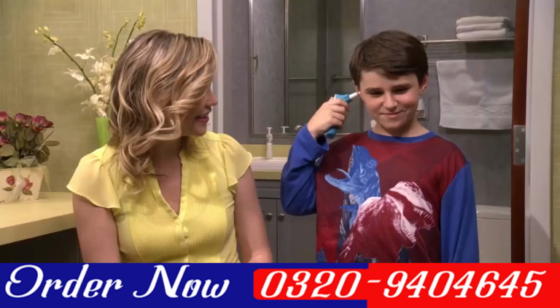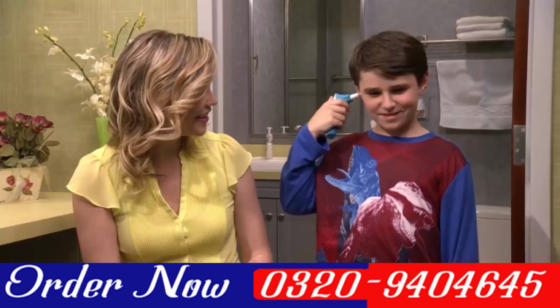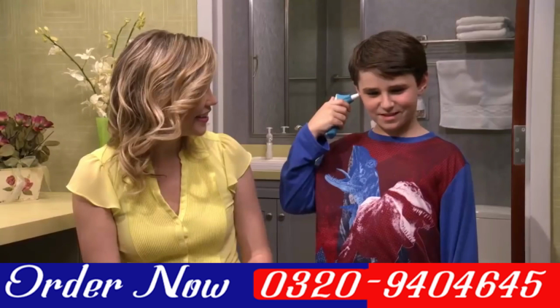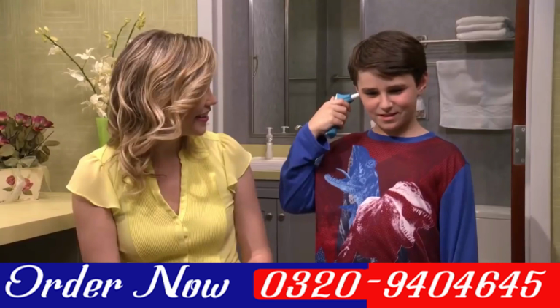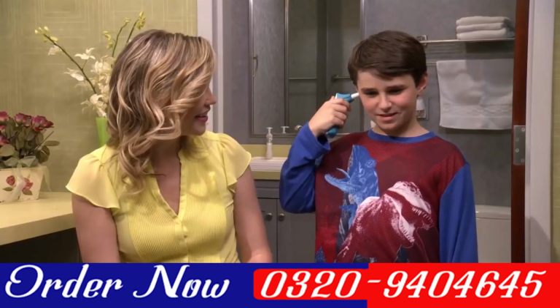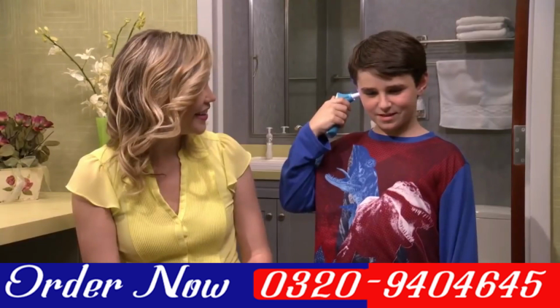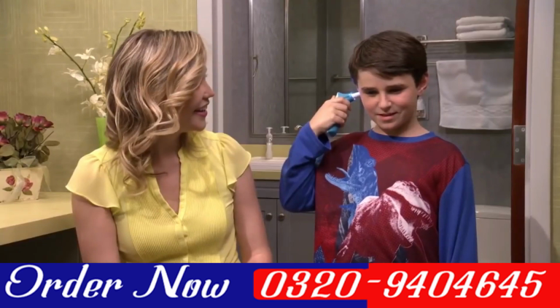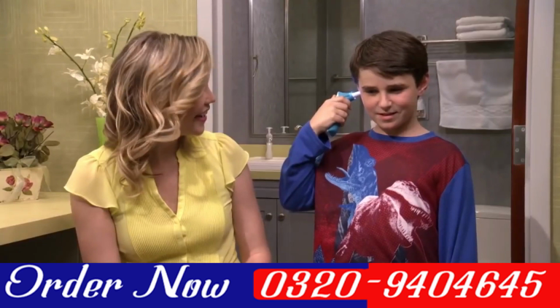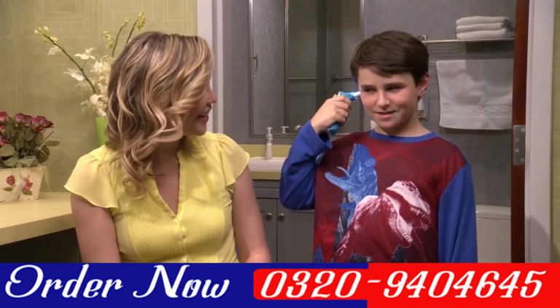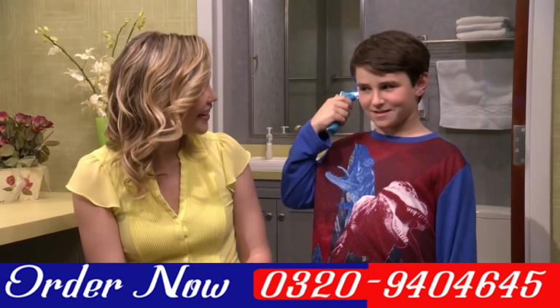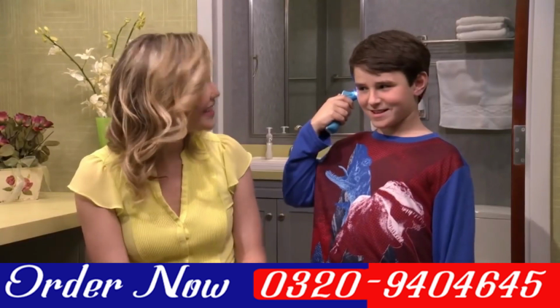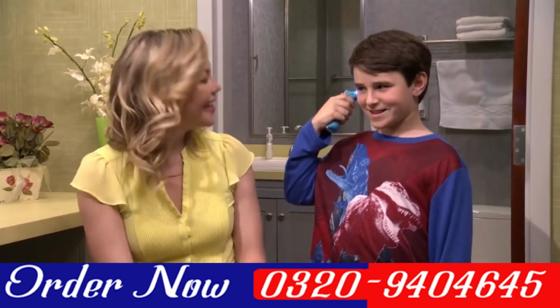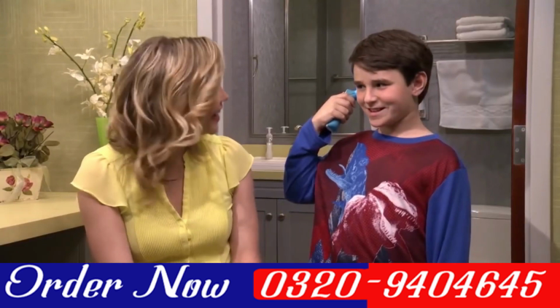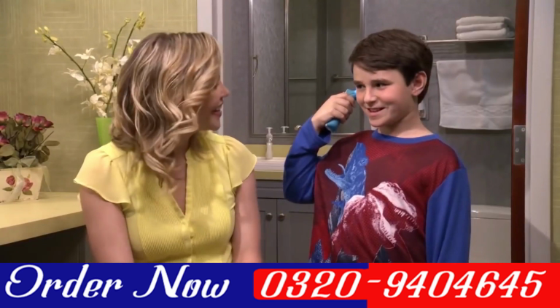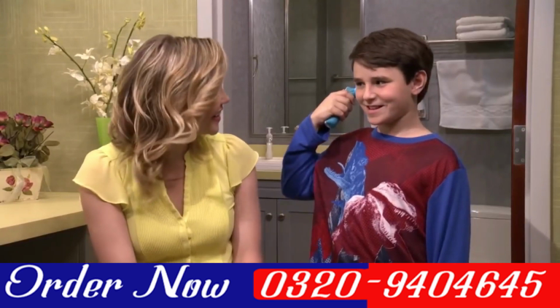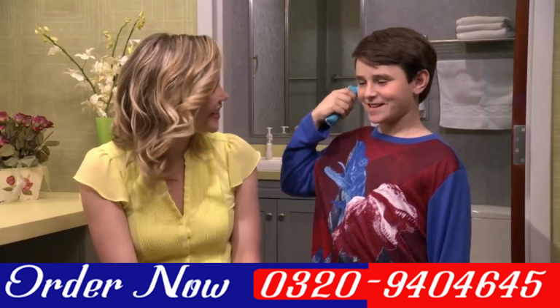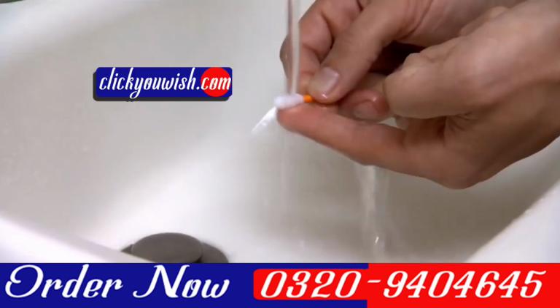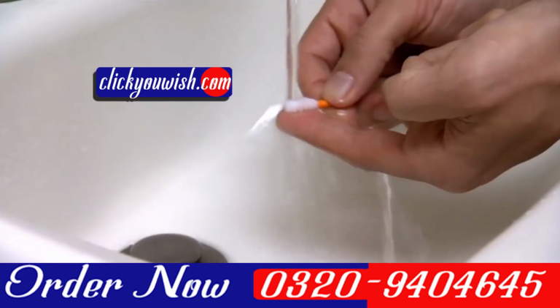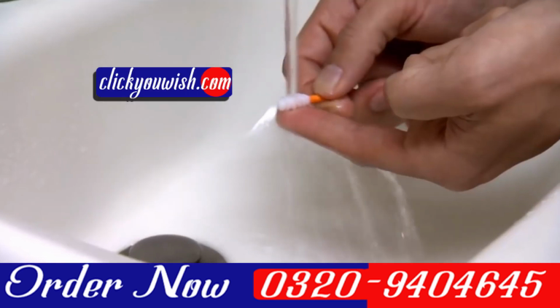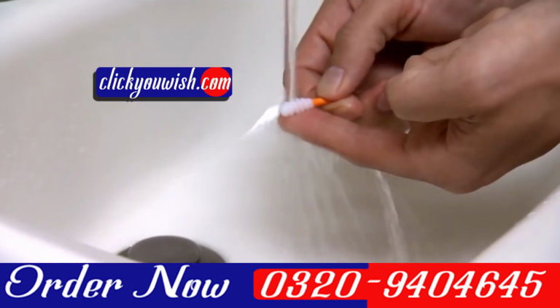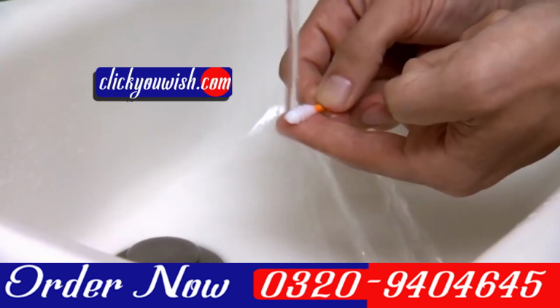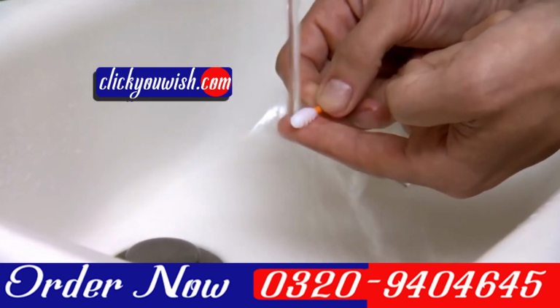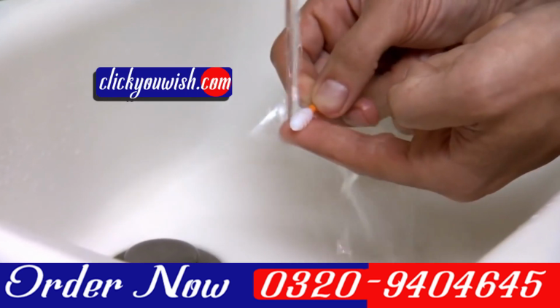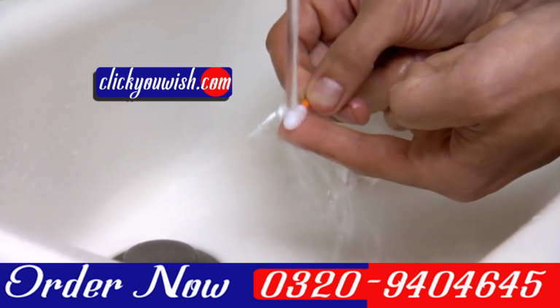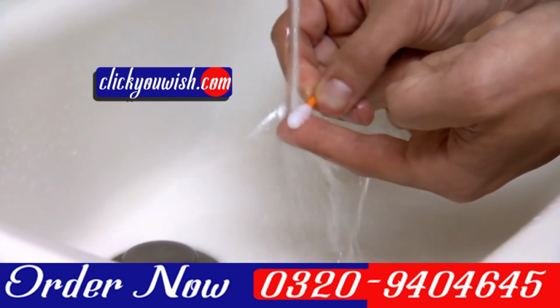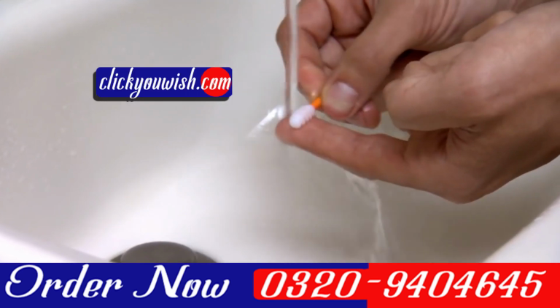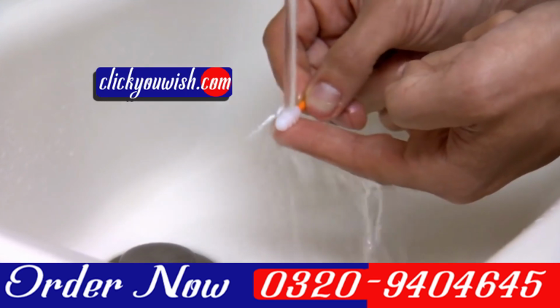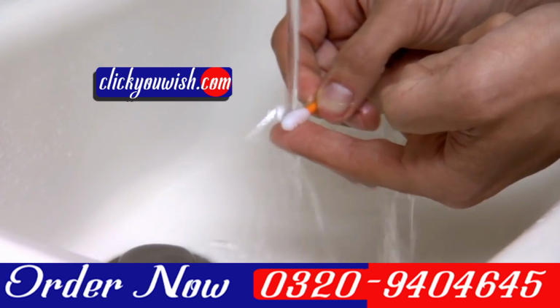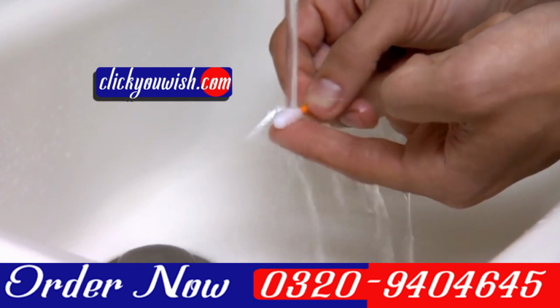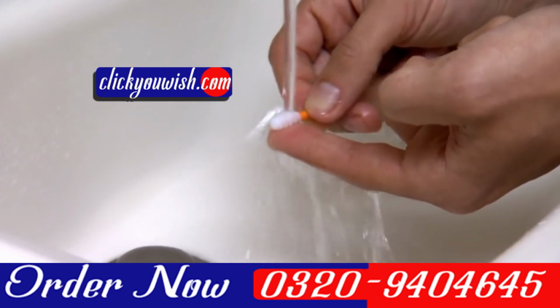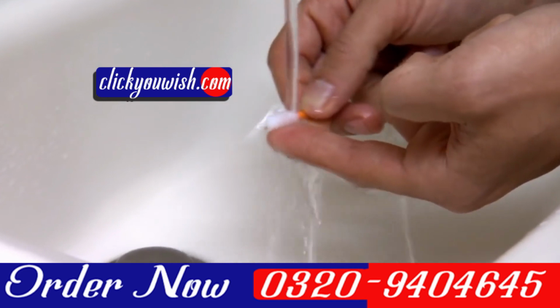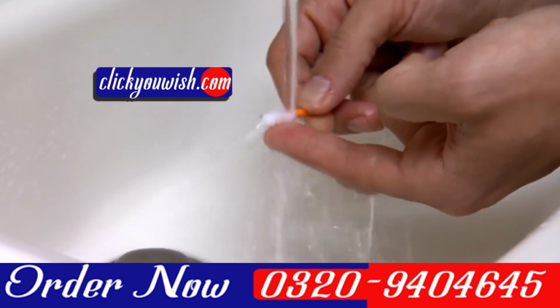The Doctor's Ear Wax Cleaner is one-touch easy, and the tips are washable, reusable, and easy to clean.